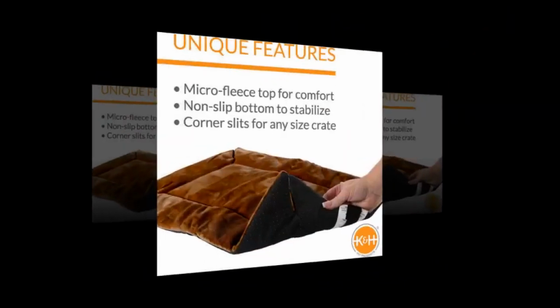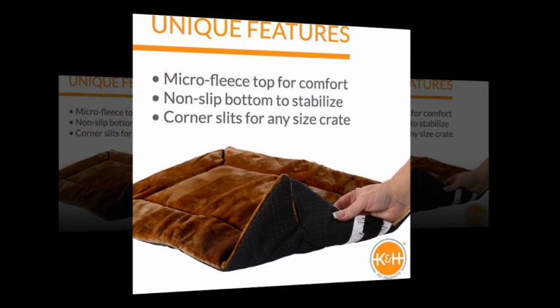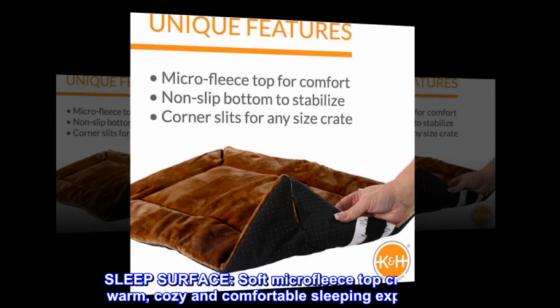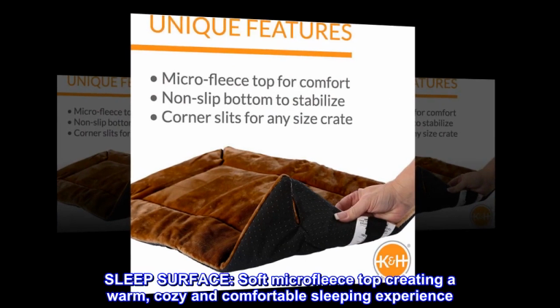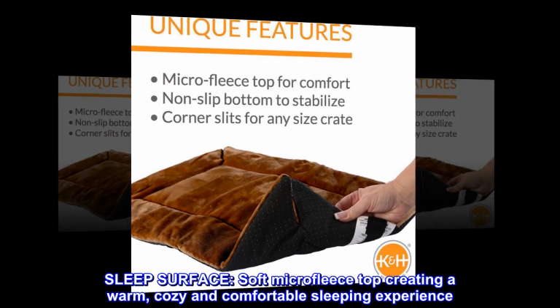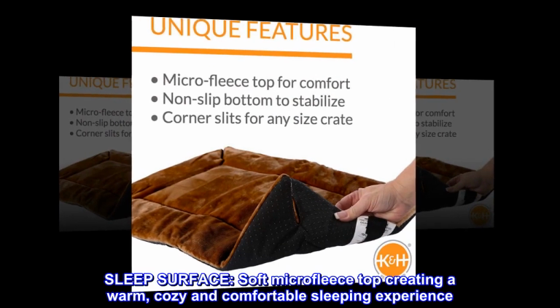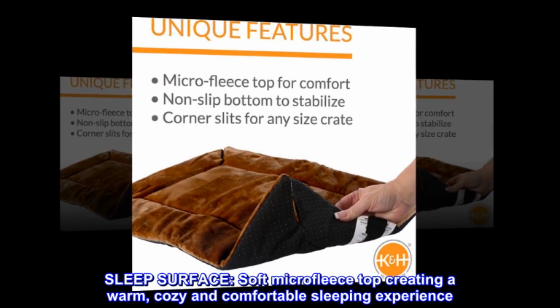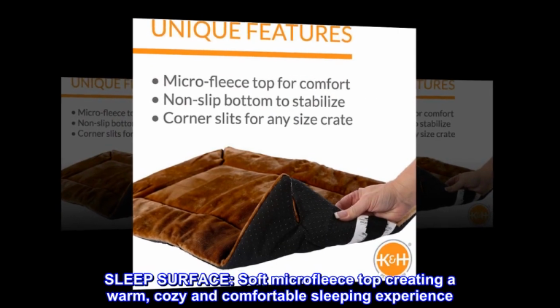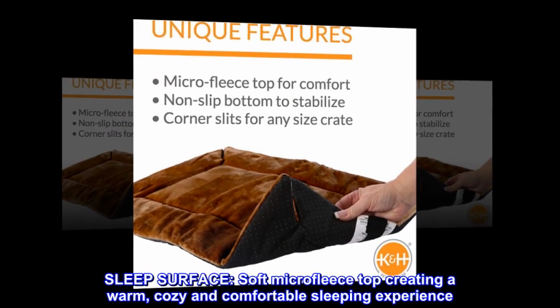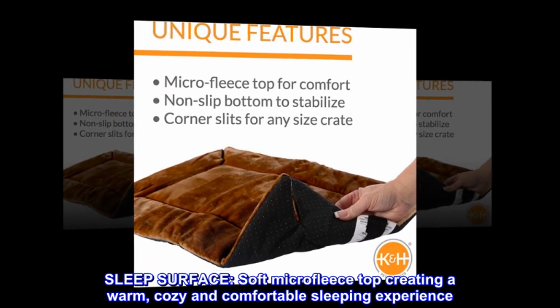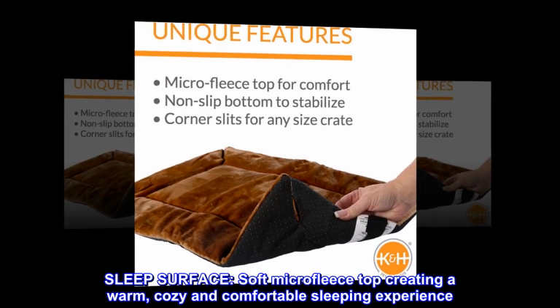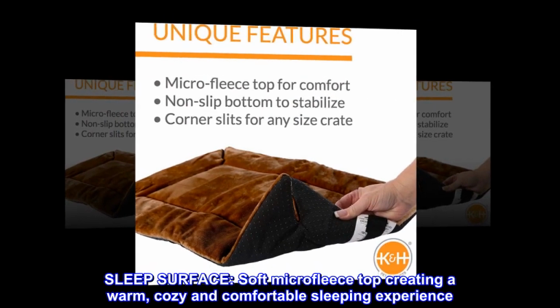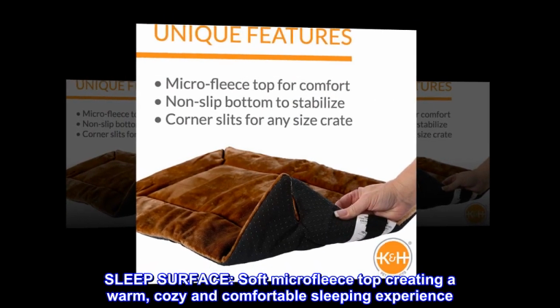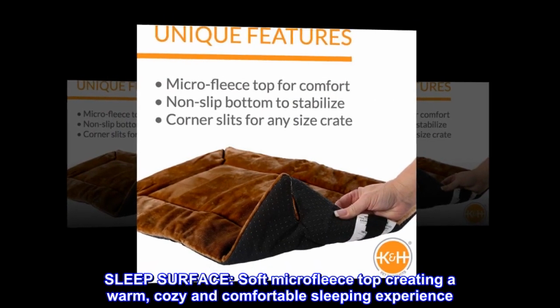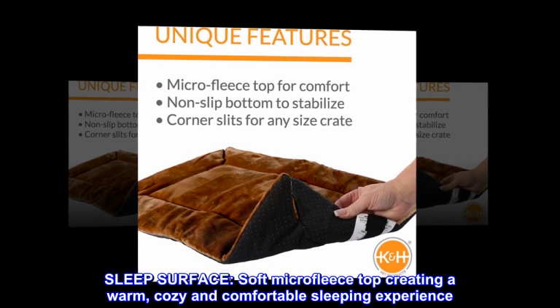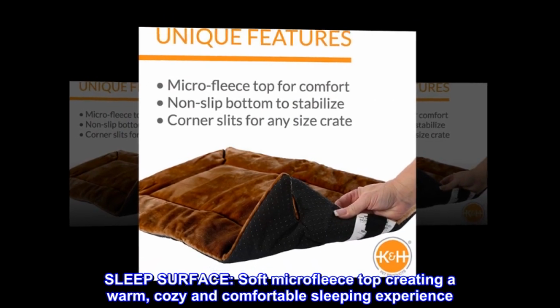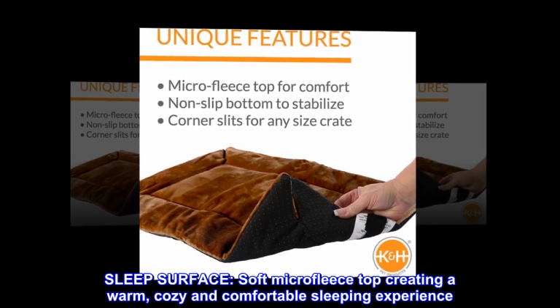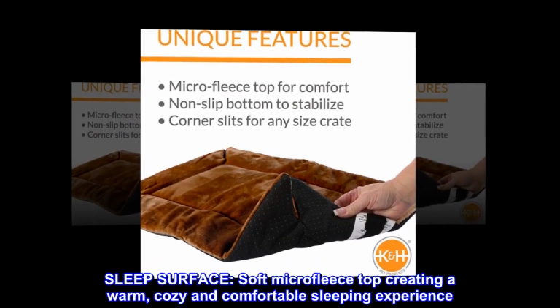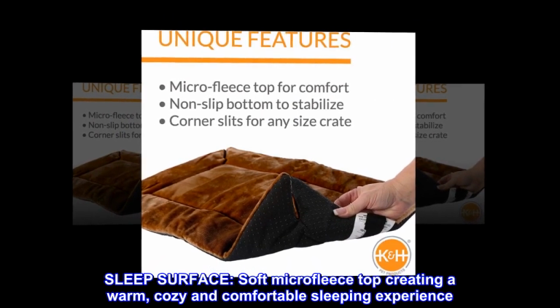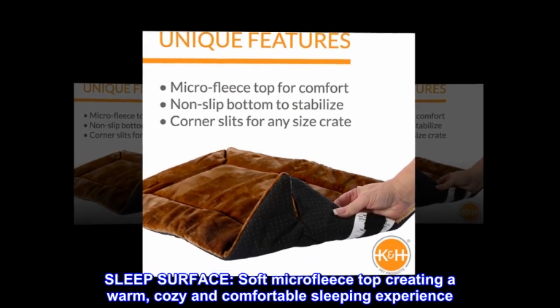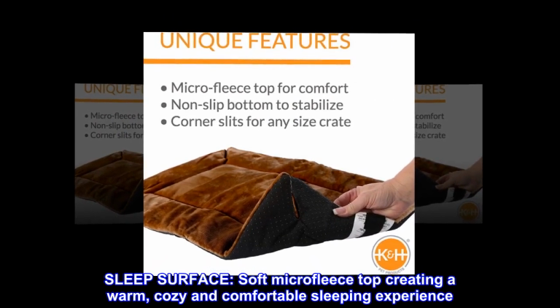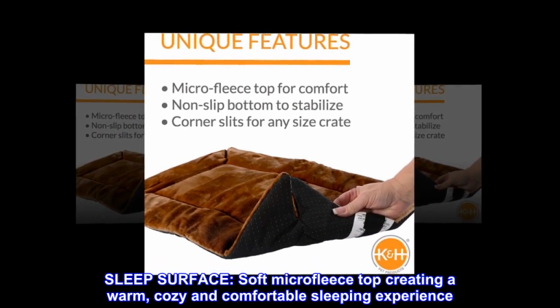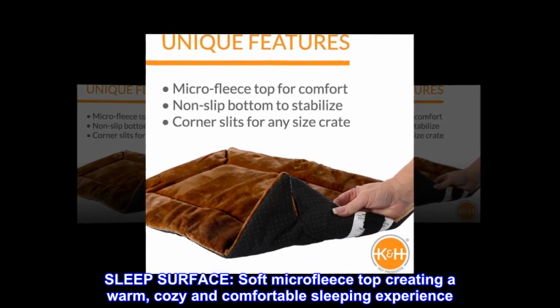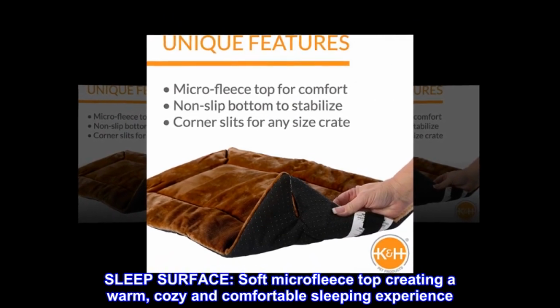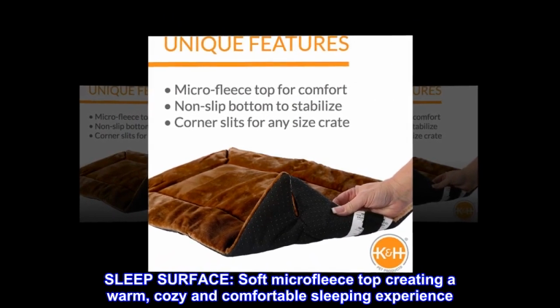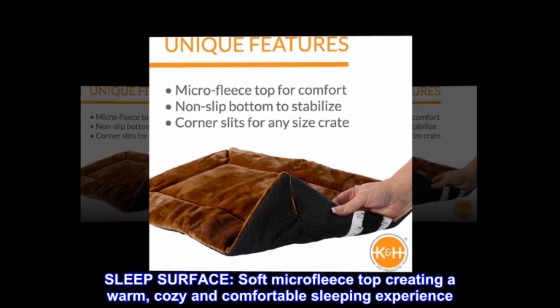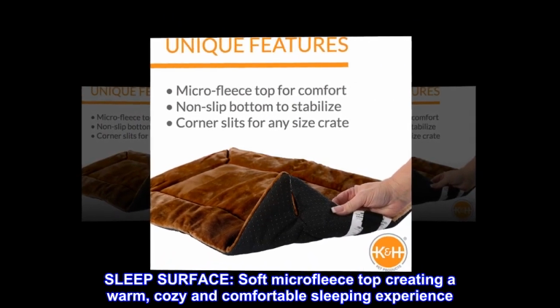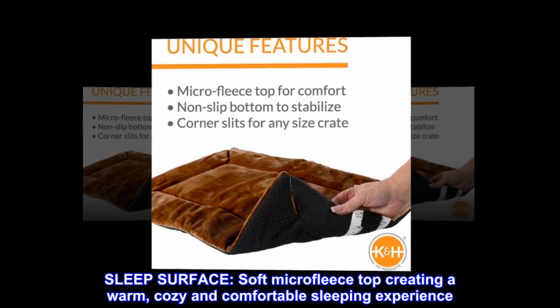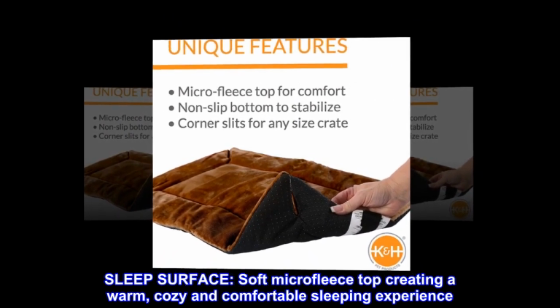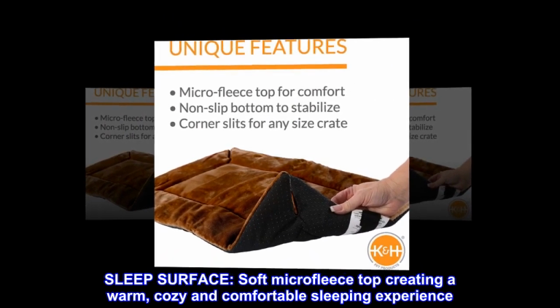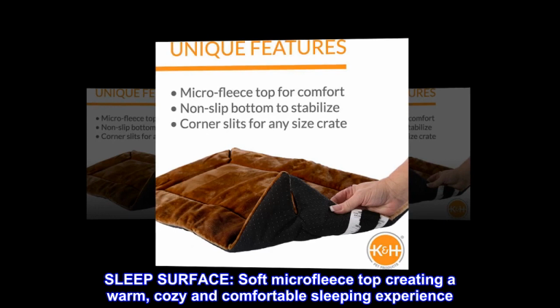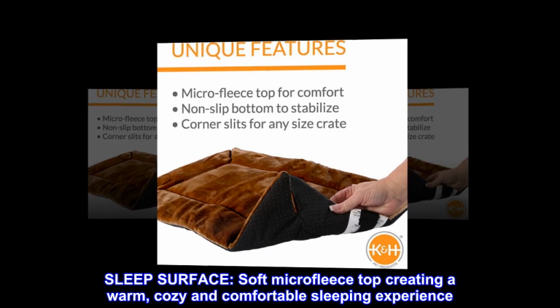Sleep surface: soft micro-fleece creating a warm, cozy, and comfortable sleeping experience.